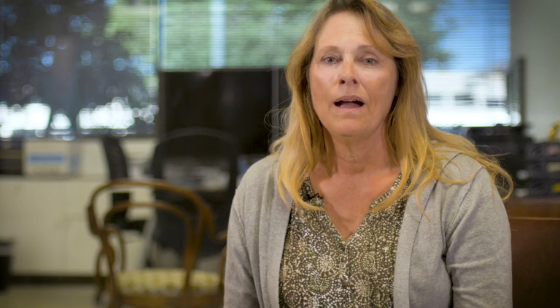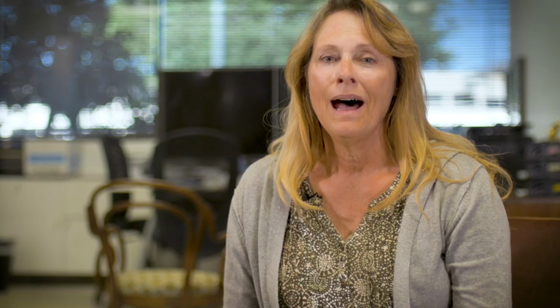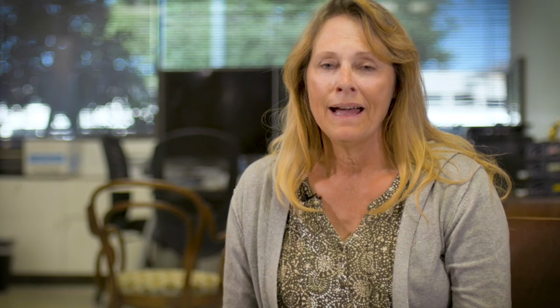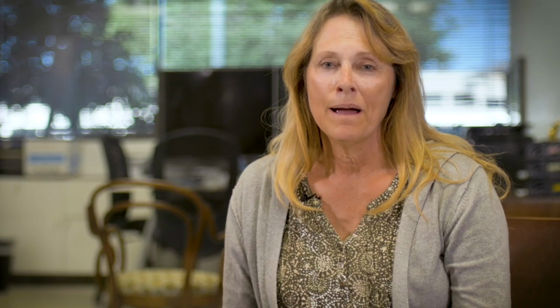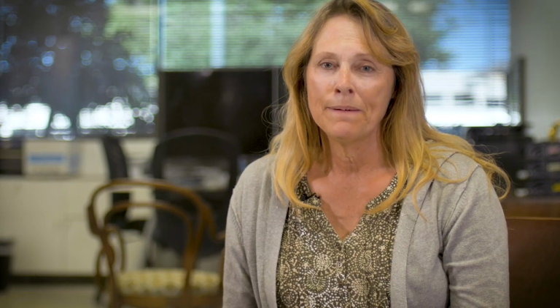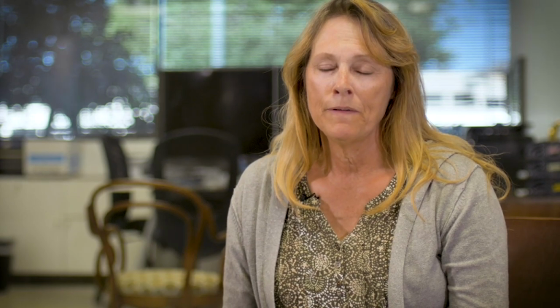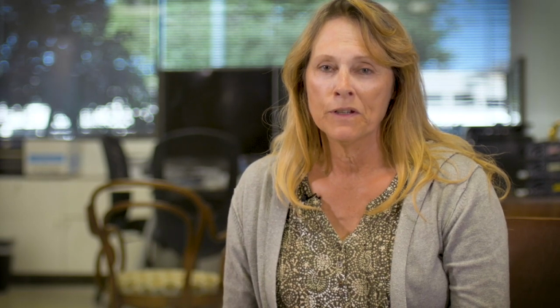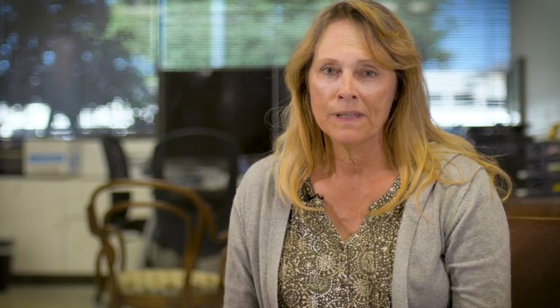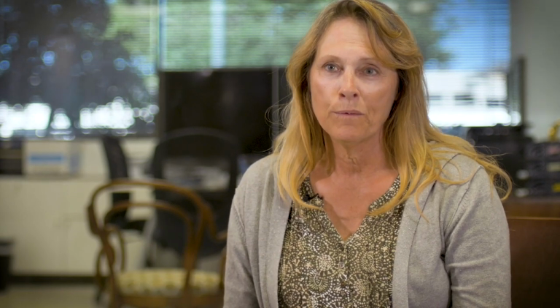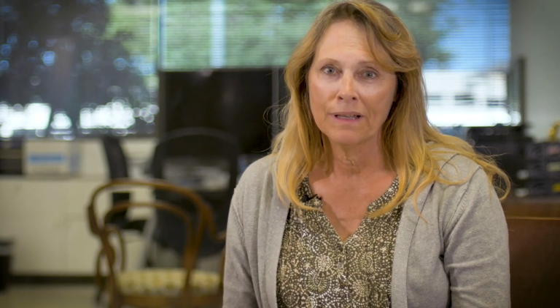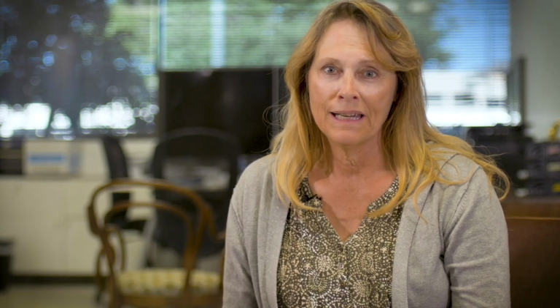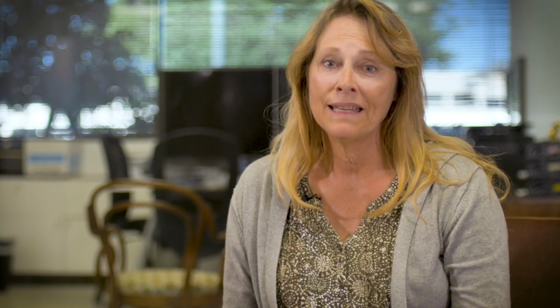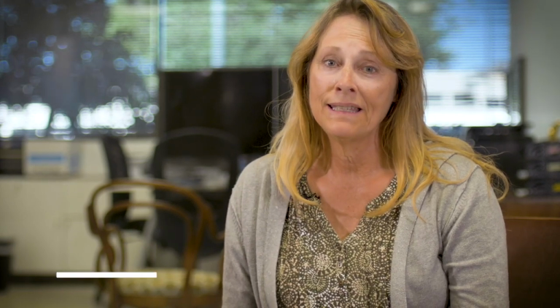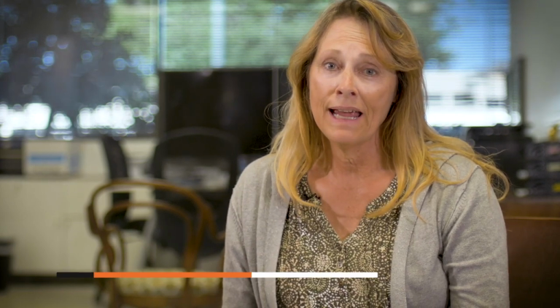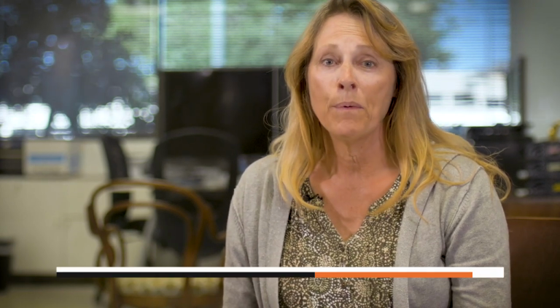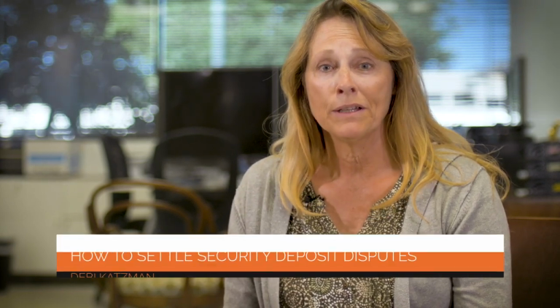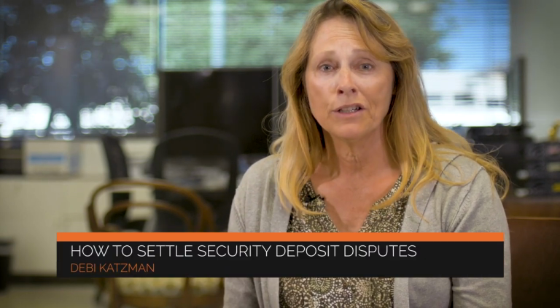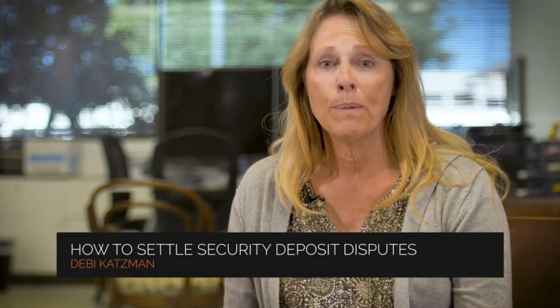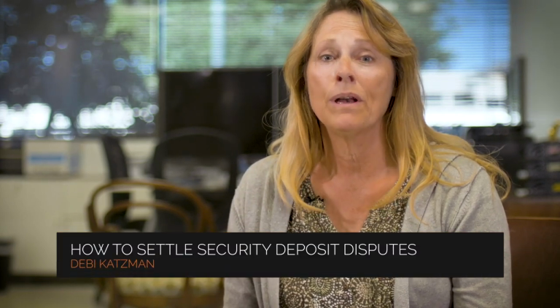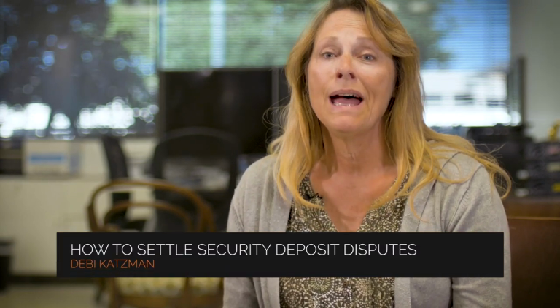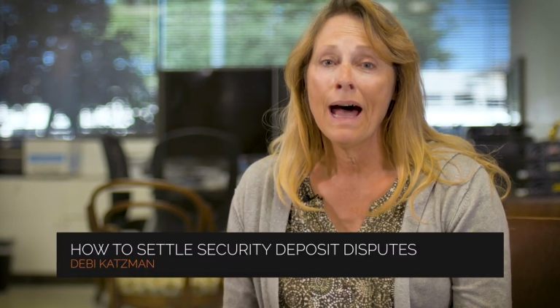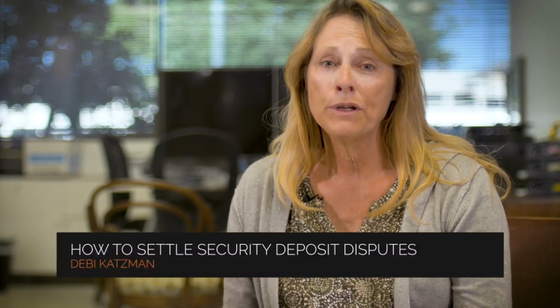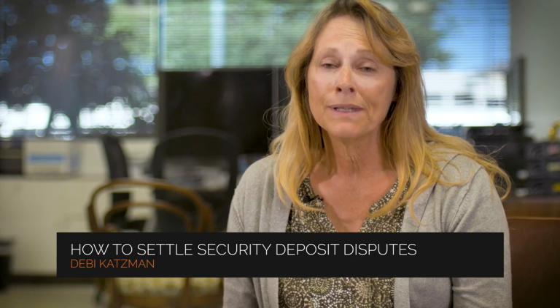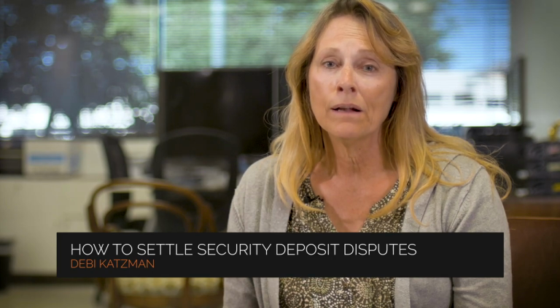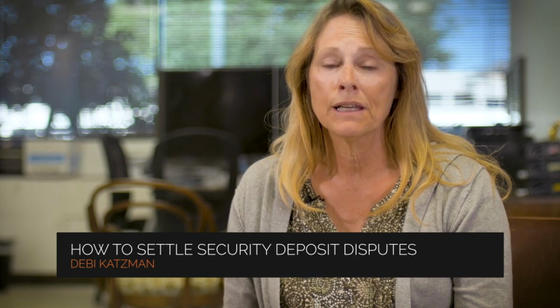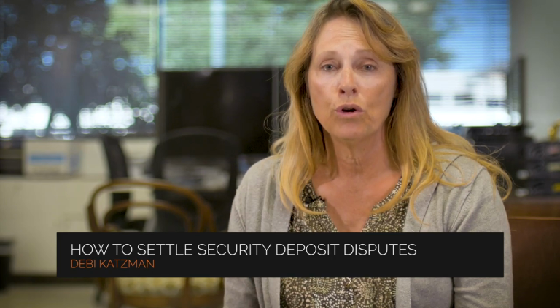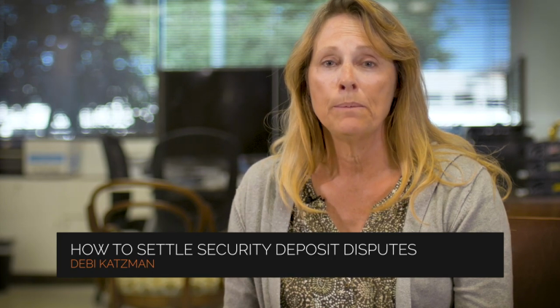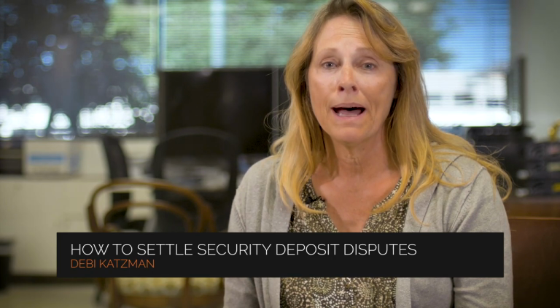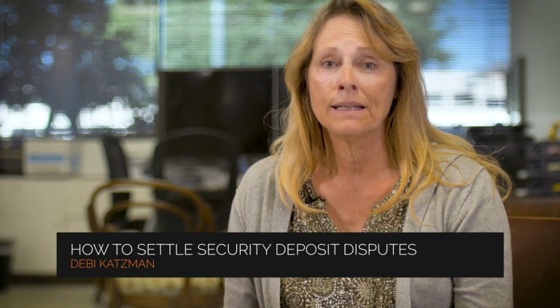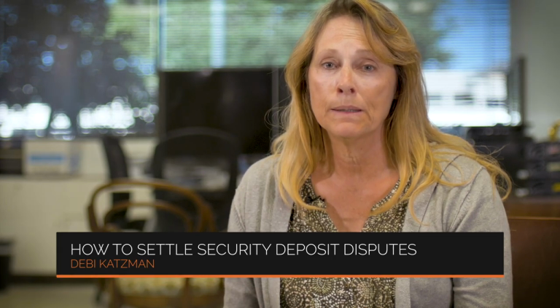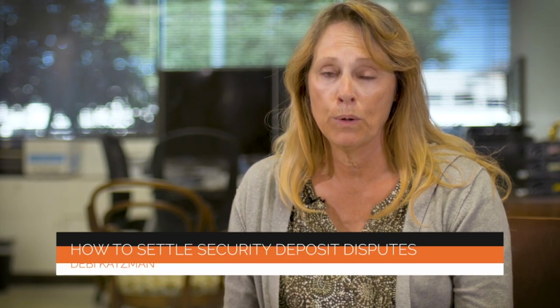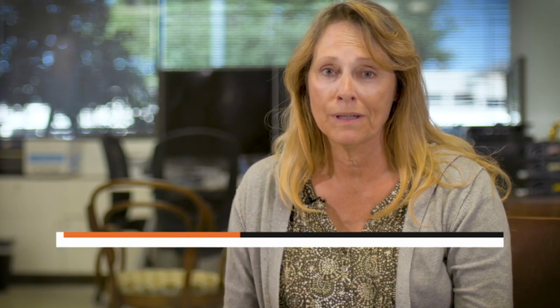Hi, I'm Debbie with Servicestar Realty, and today I want to talk to you about how do you settle security deposit disputes.